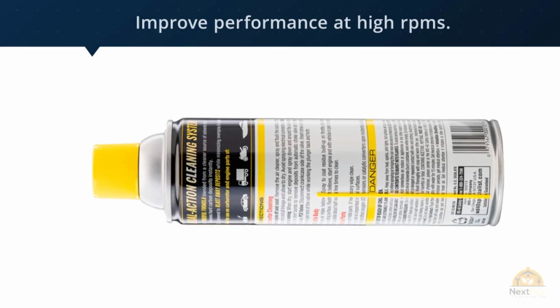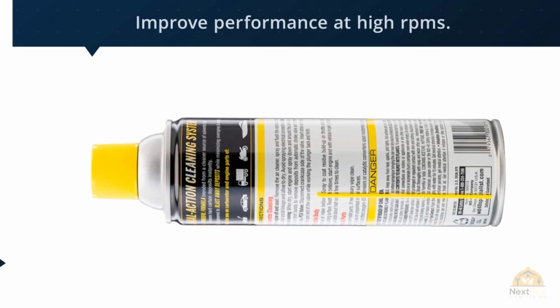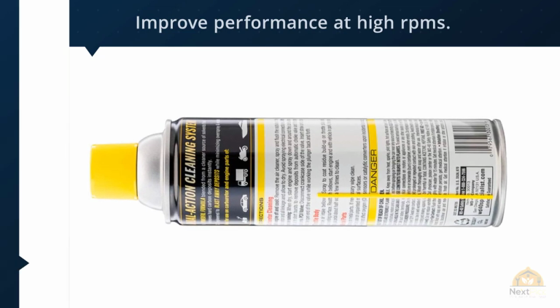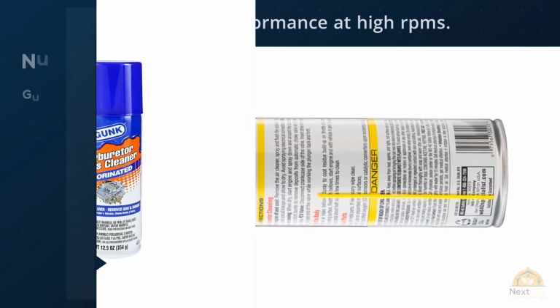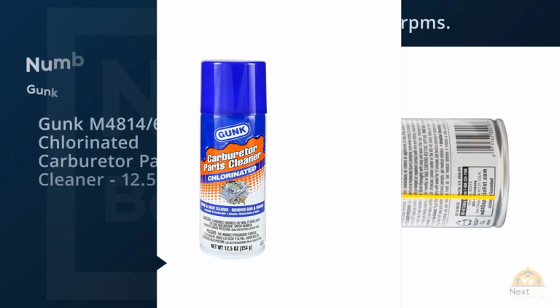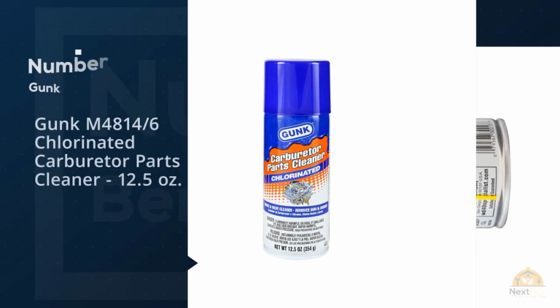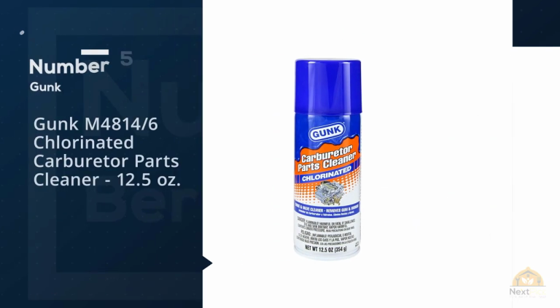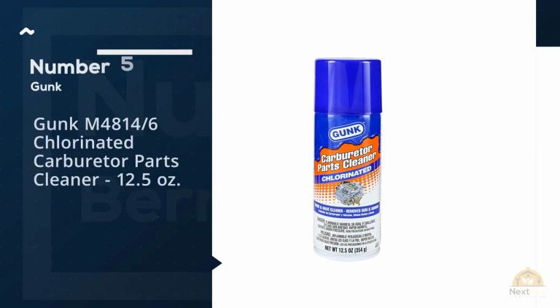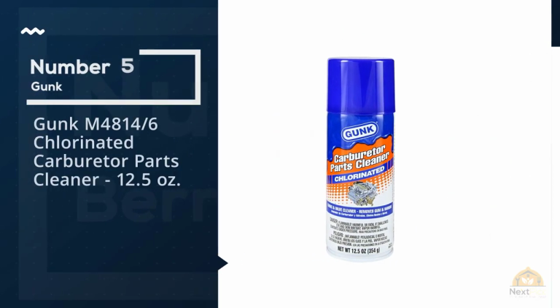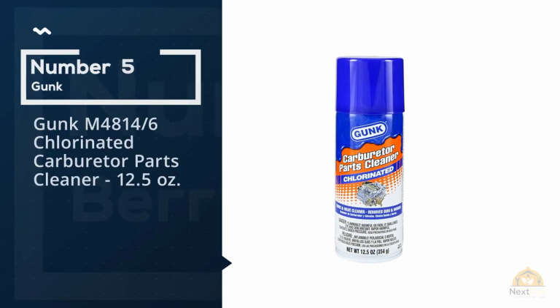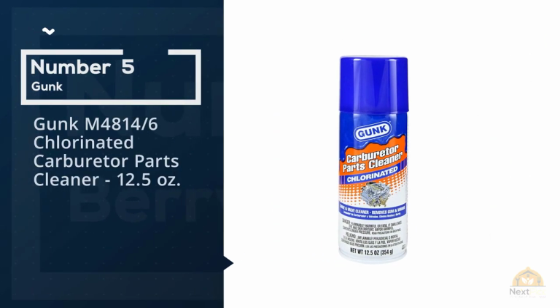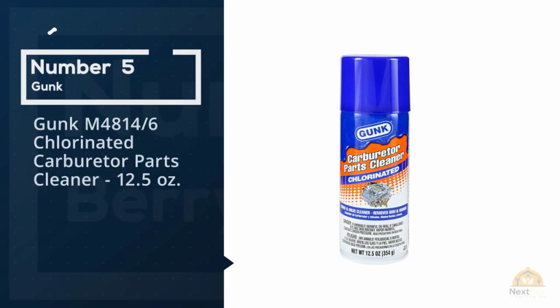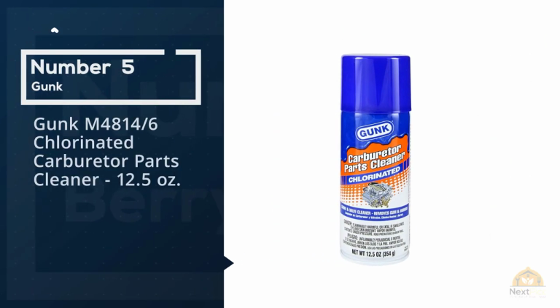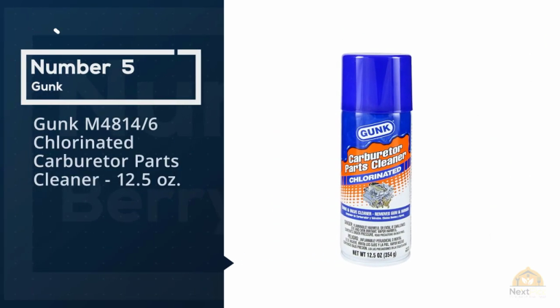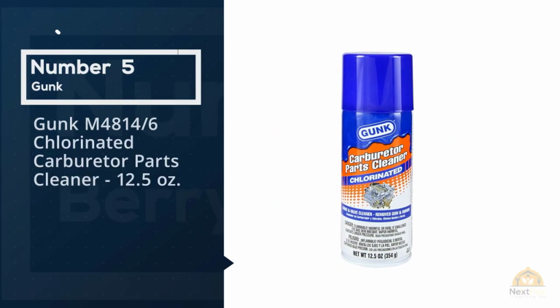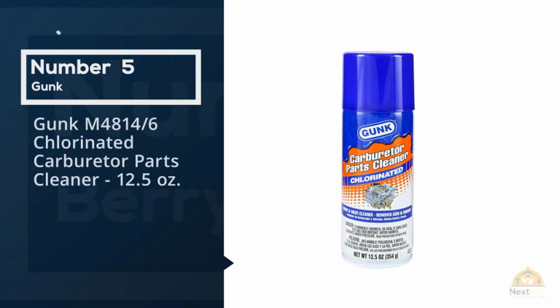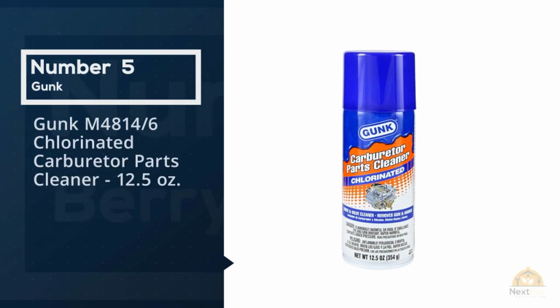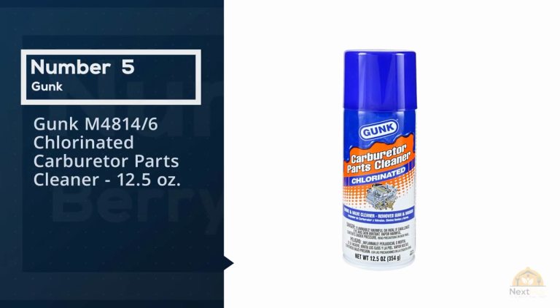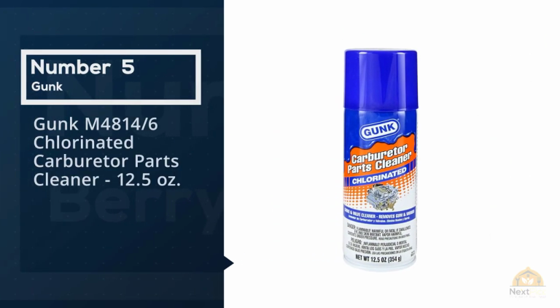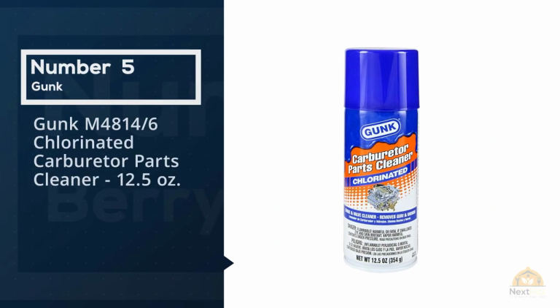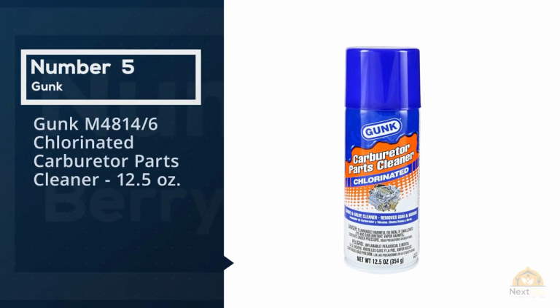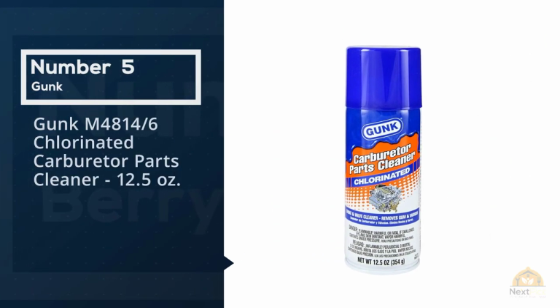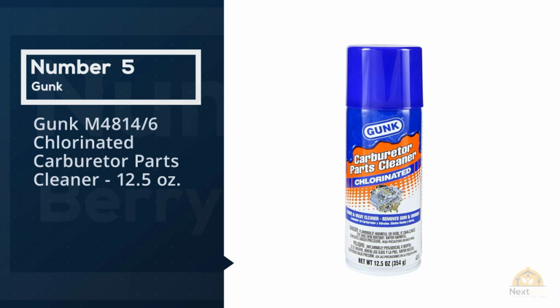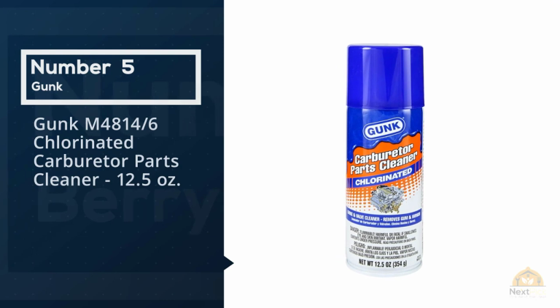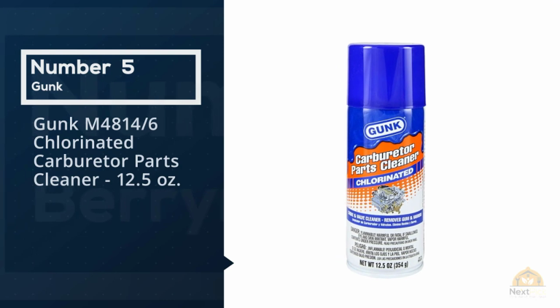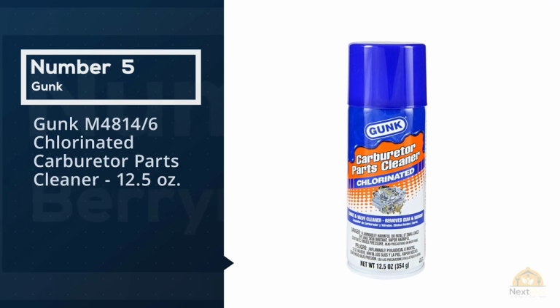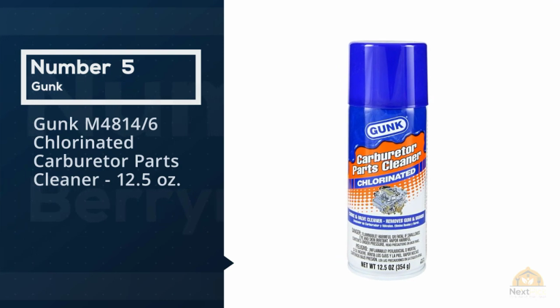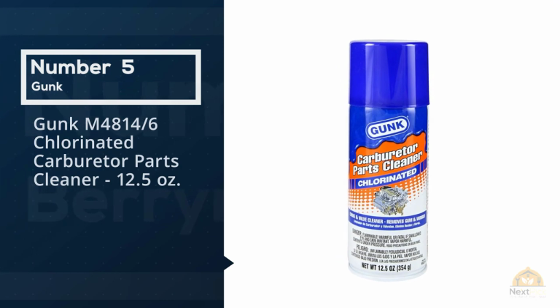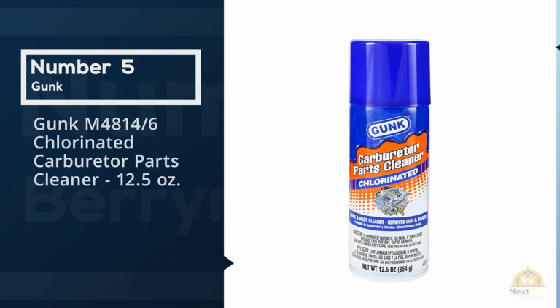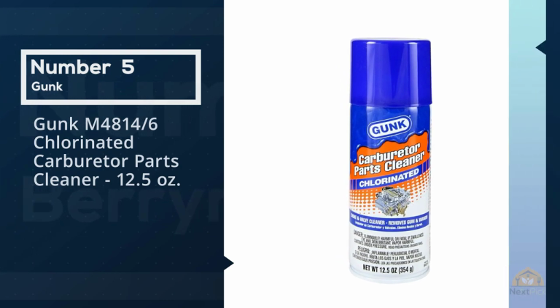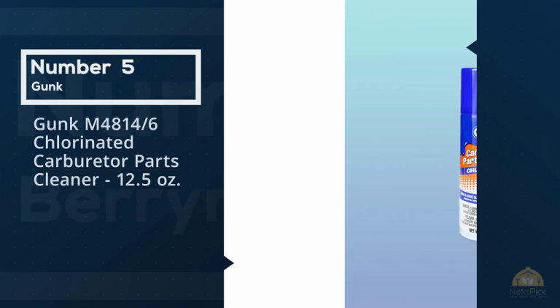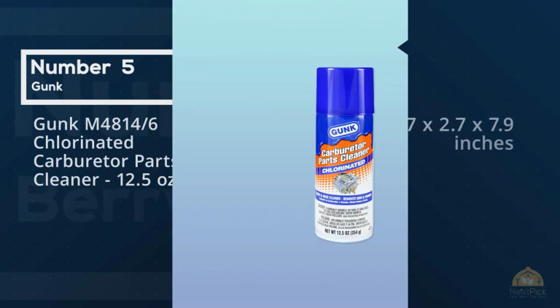Number five: Gunk M4814 Chlorinated Carburetor Parts Cleaner, 12.5 oz. For more details, click the link in the description.